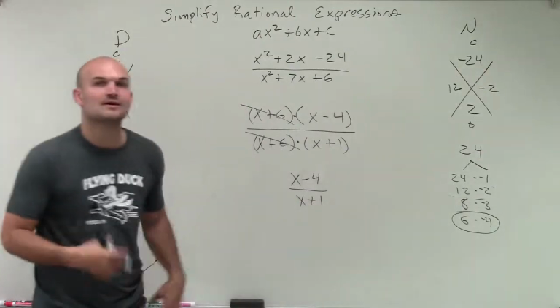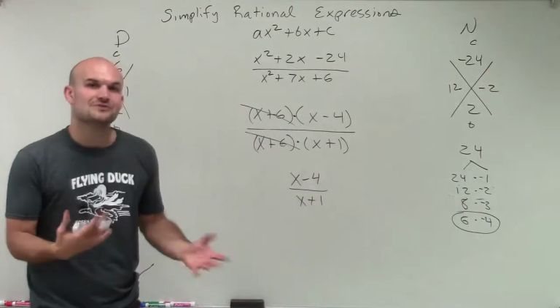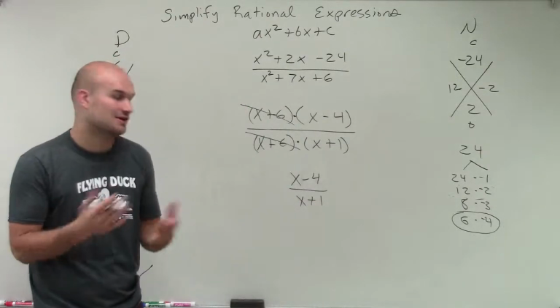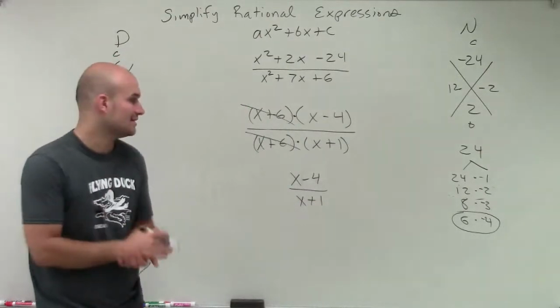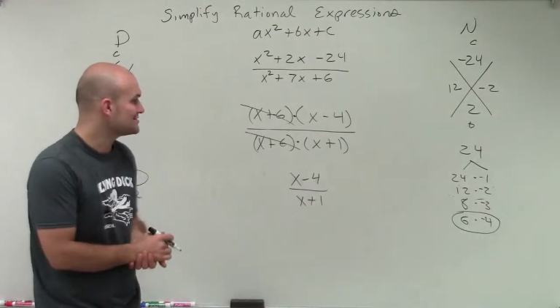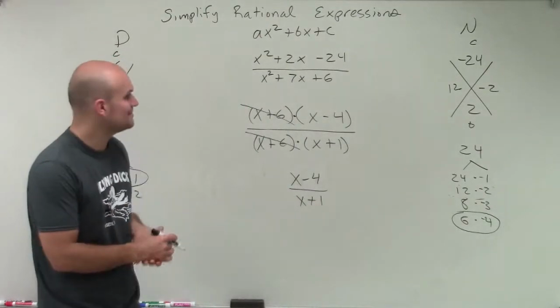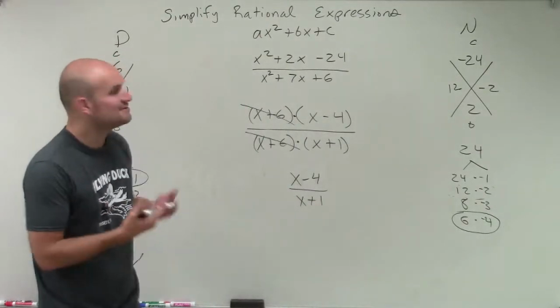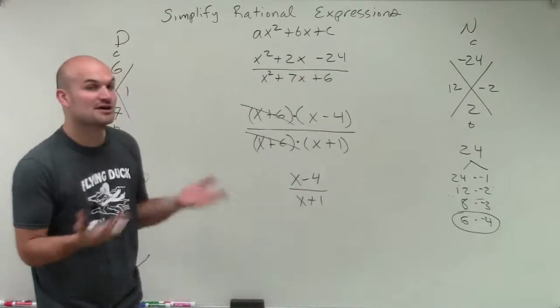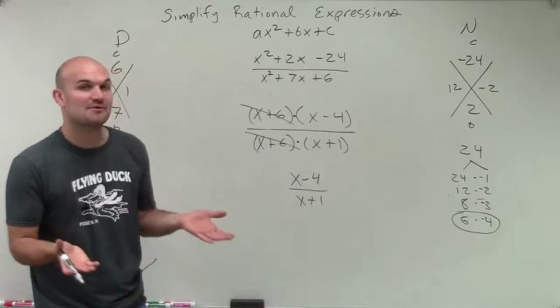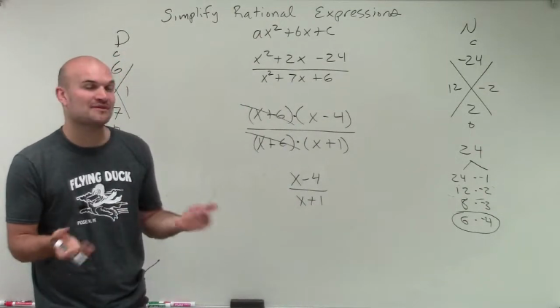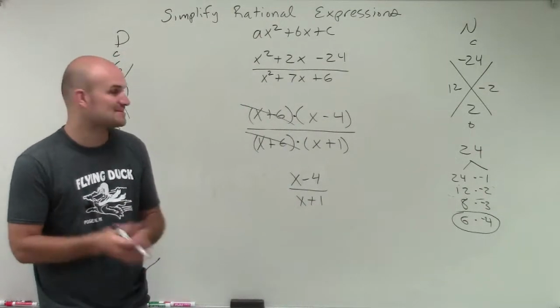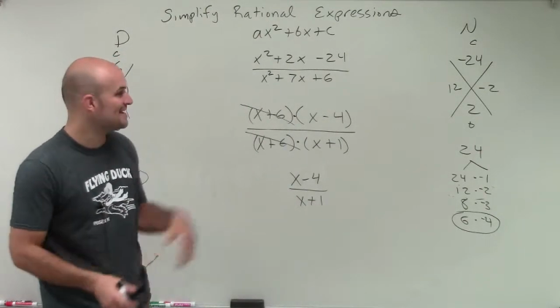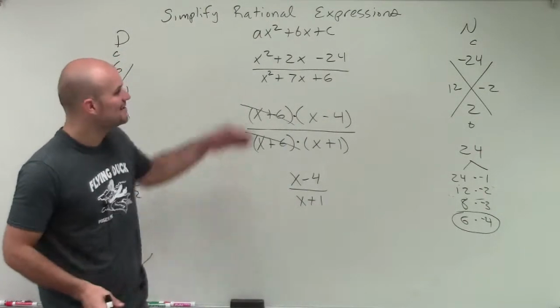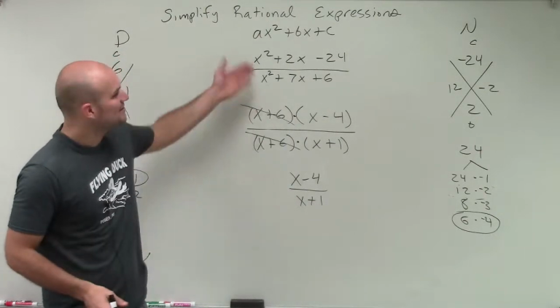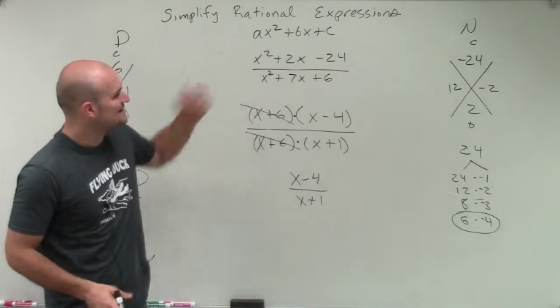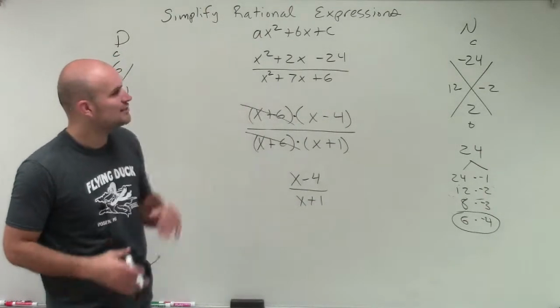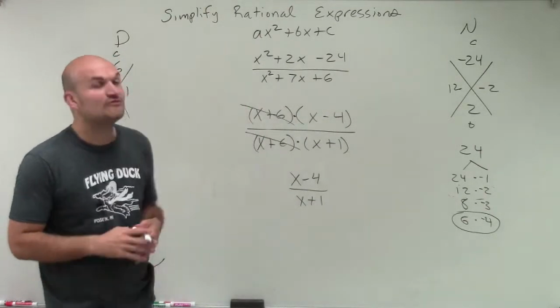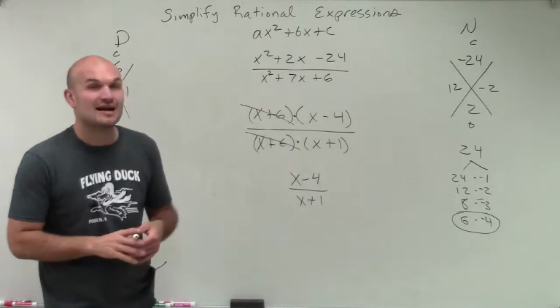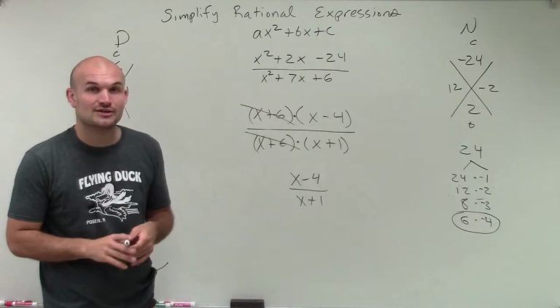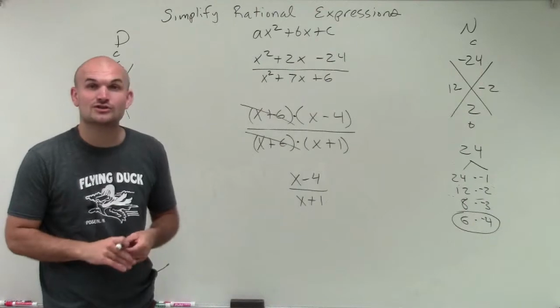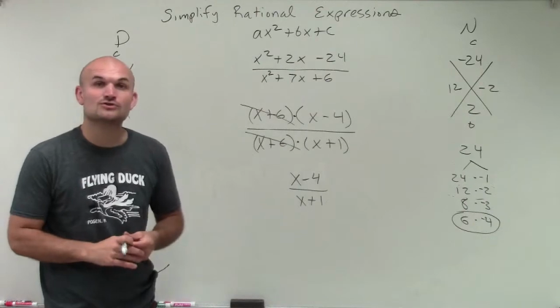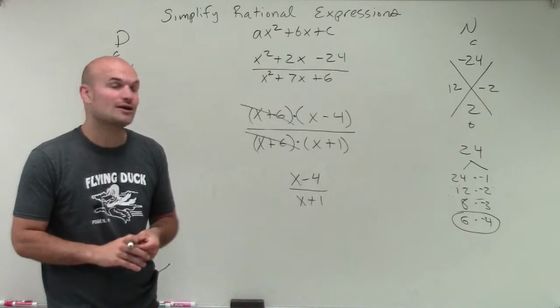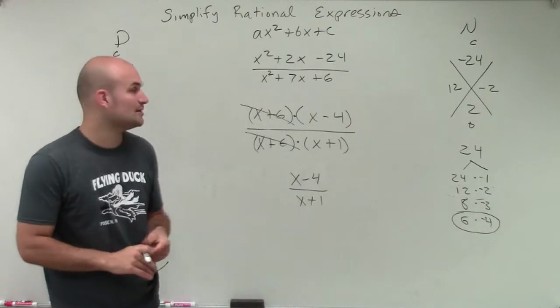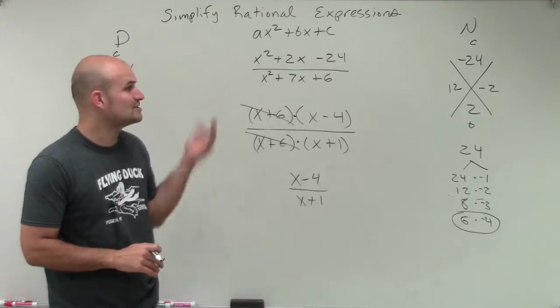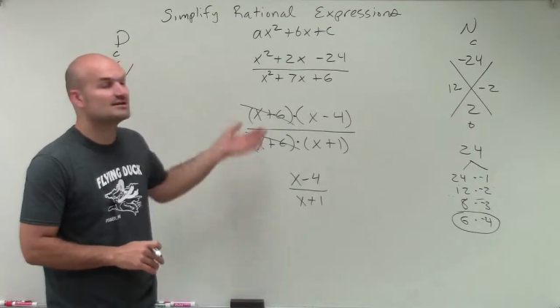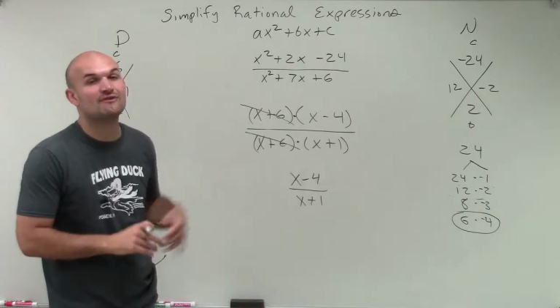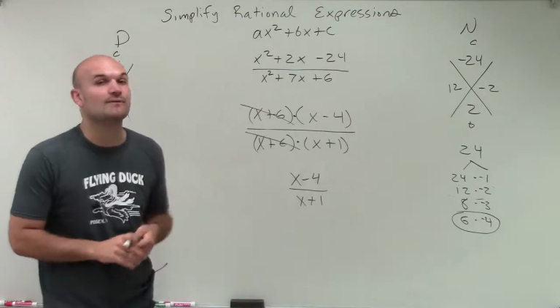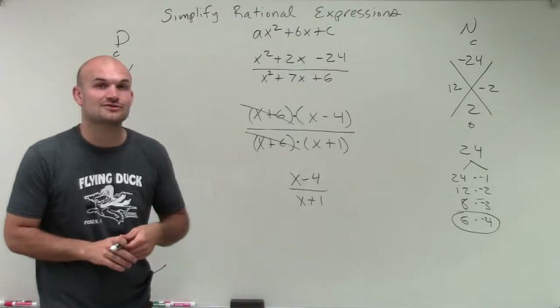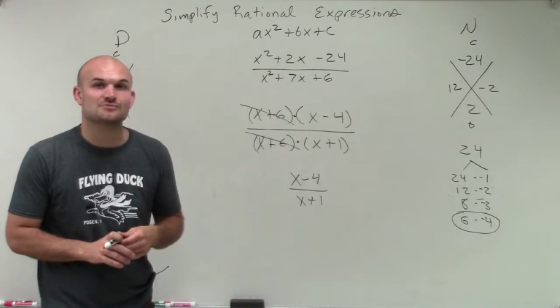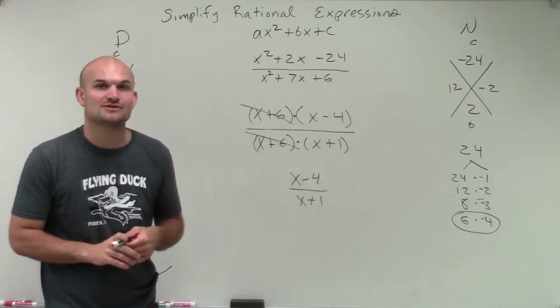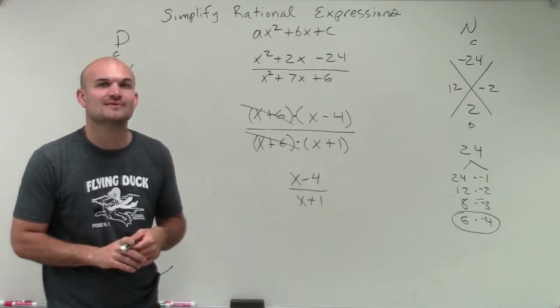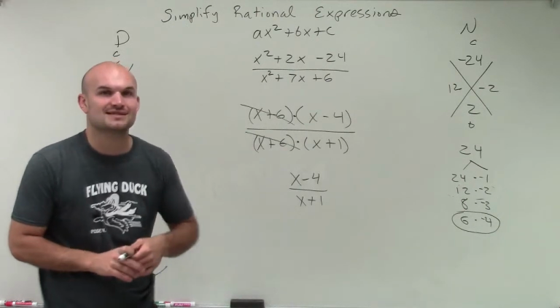There you go, ladies and gentlemen. Sorry about my little mistake. That's how you factor two trinomials to simplify a rational expression. Thanks.